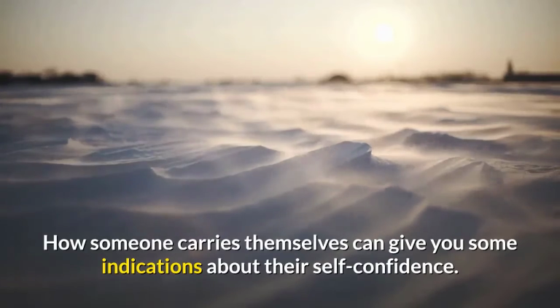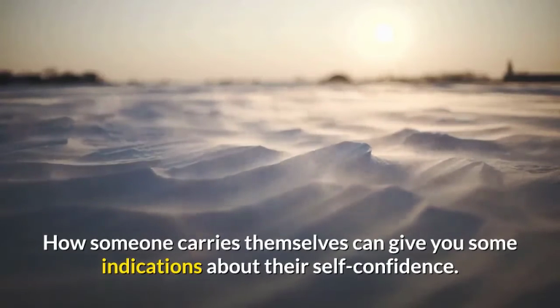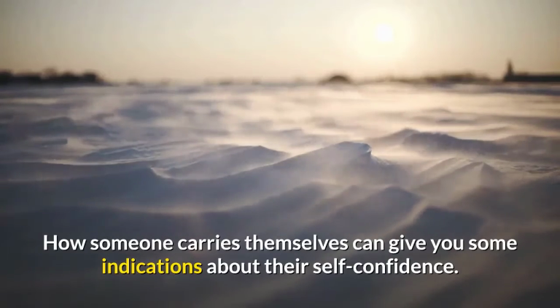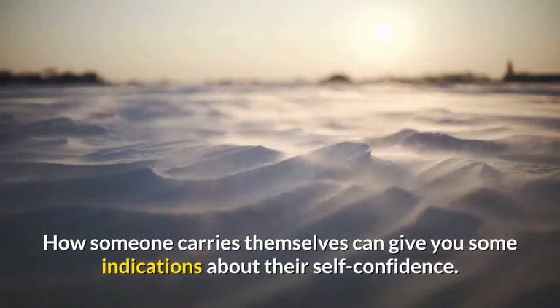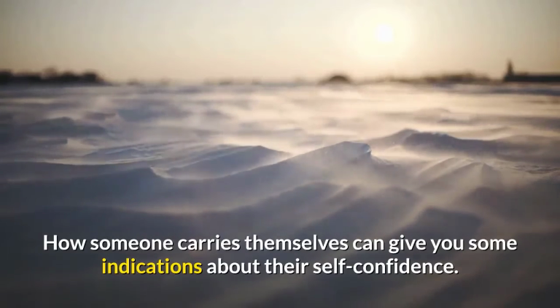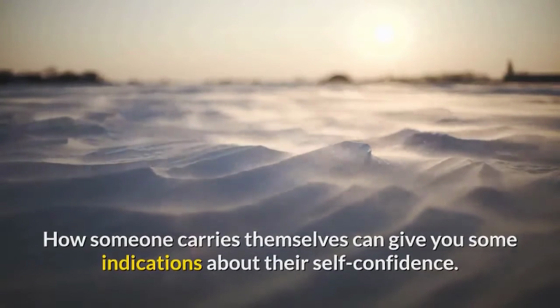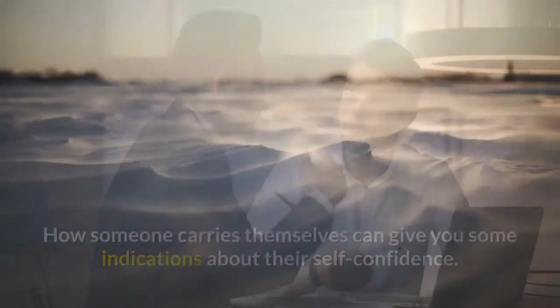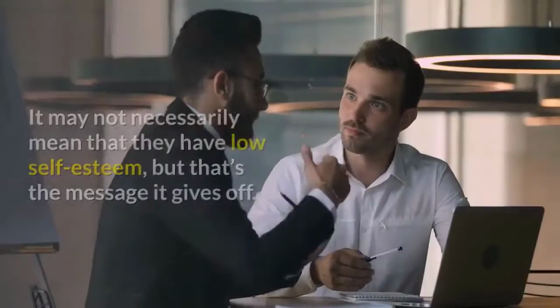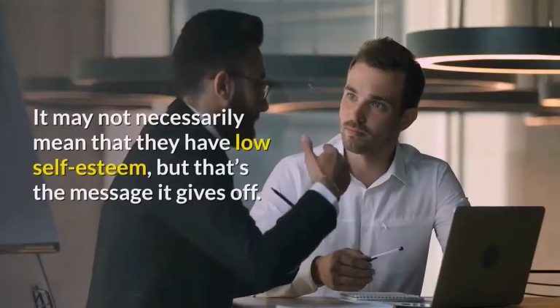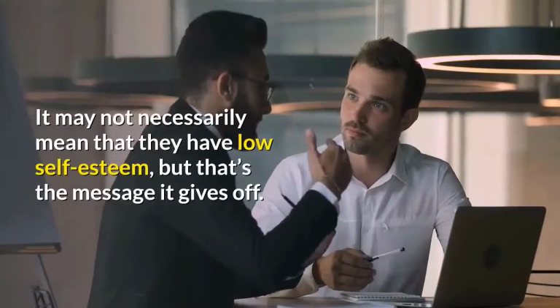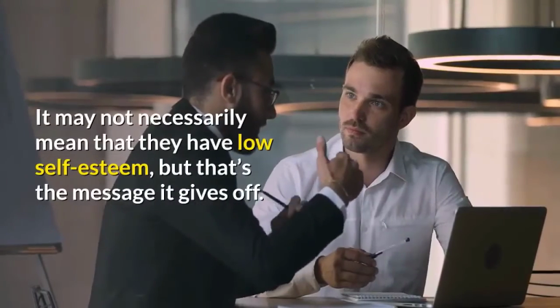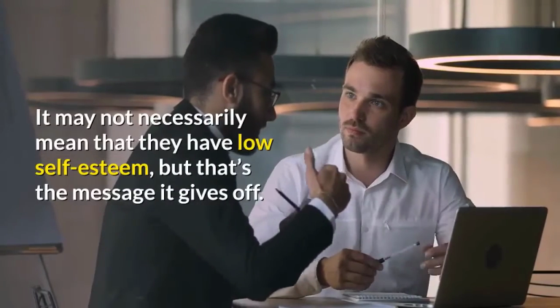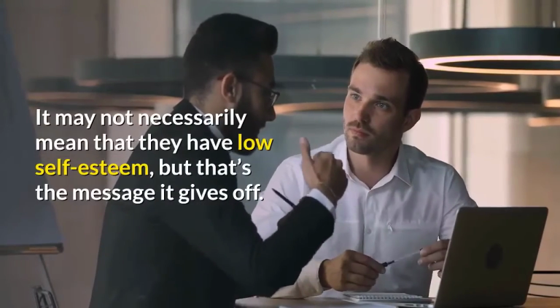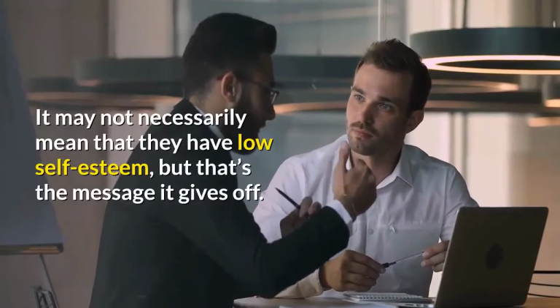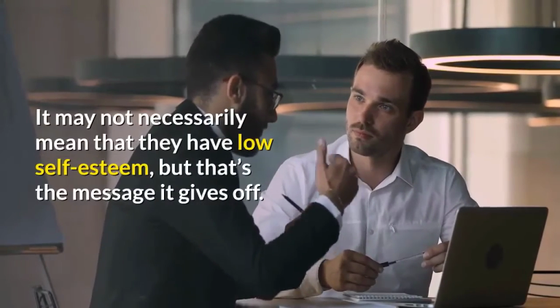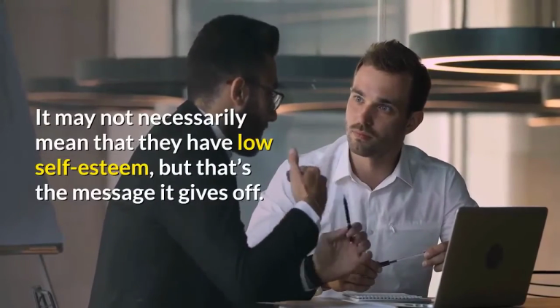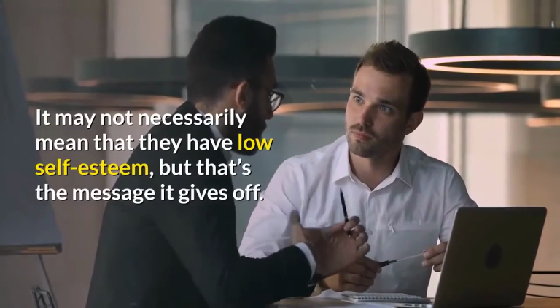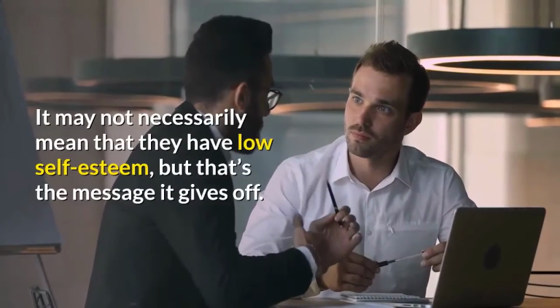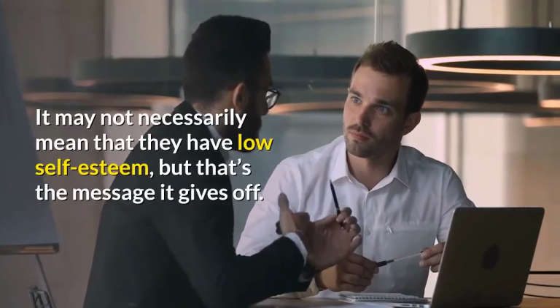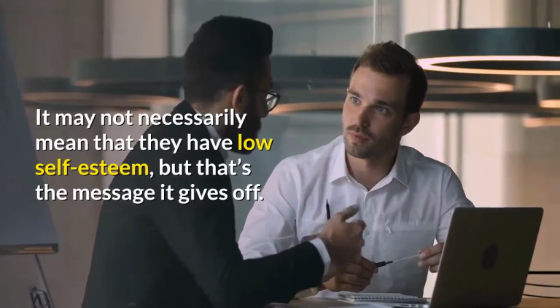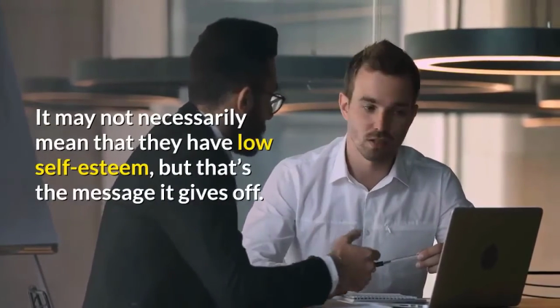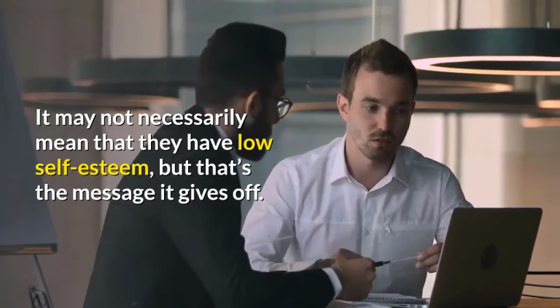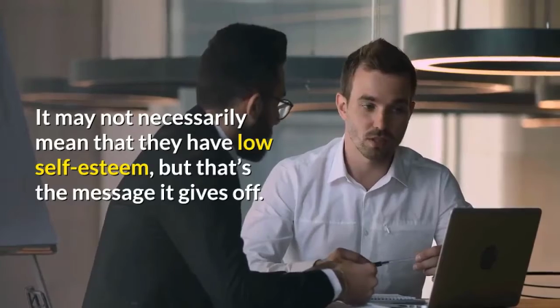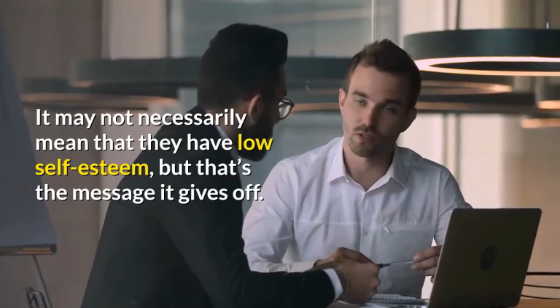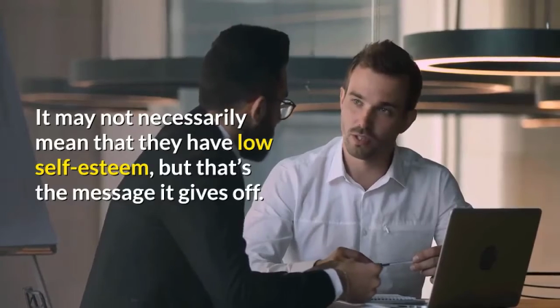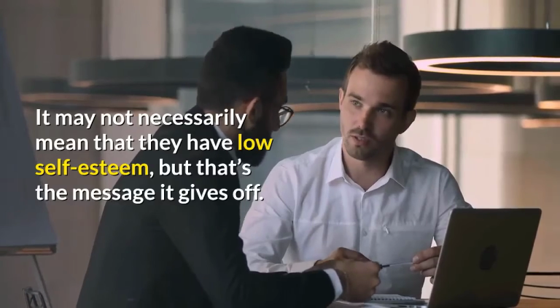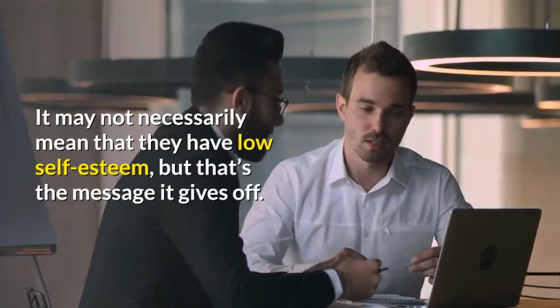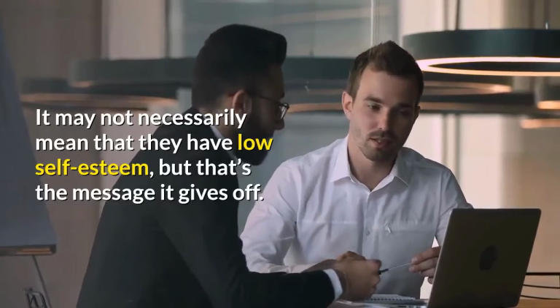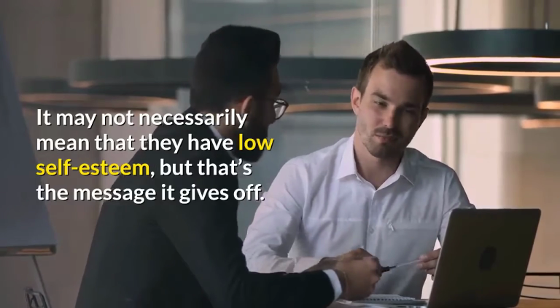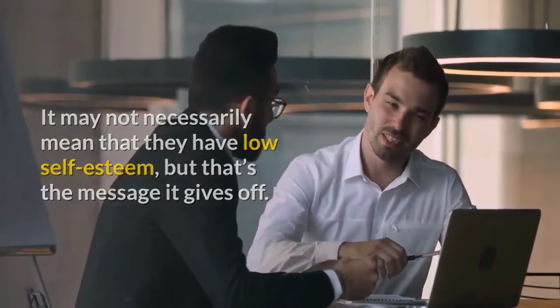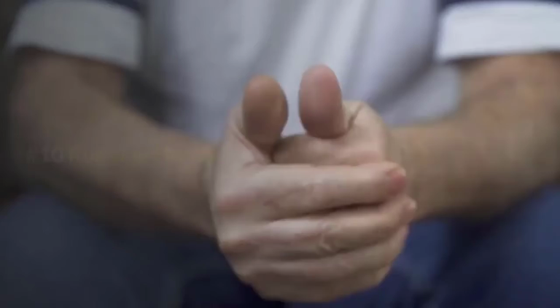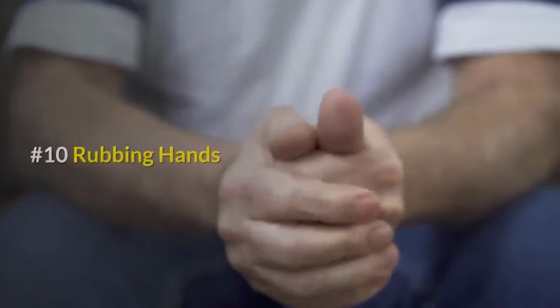Number nine: posture. How someone carries themselves can give you some indications about their self-confidence. It may not necessarily mean that they have low self-esteem, but that's the message it gives off.